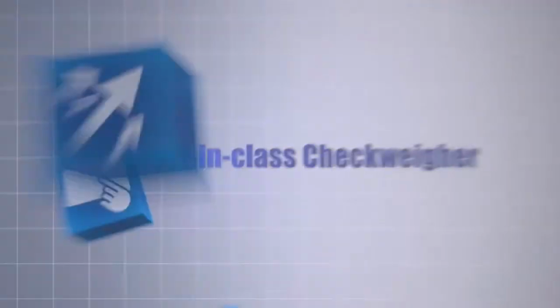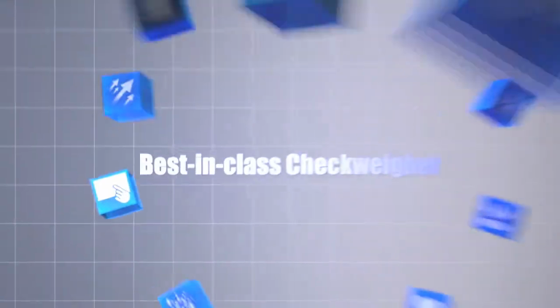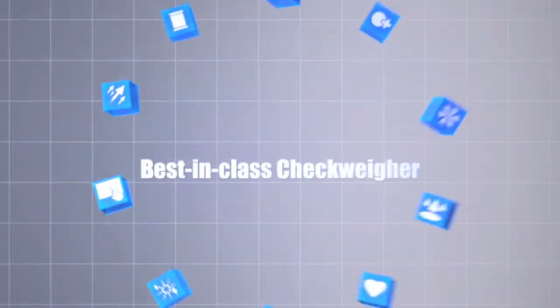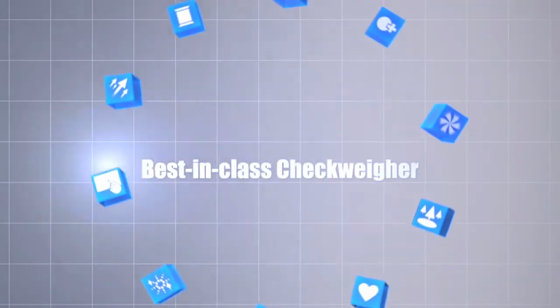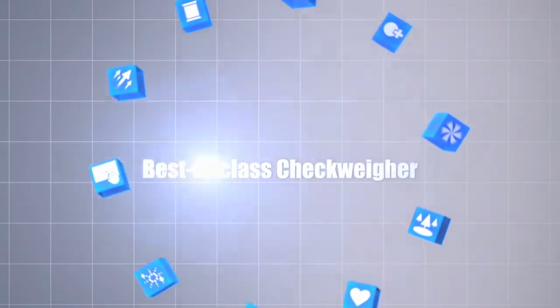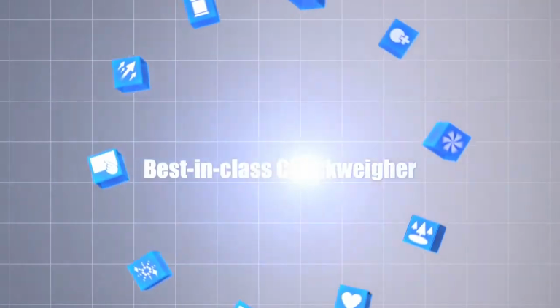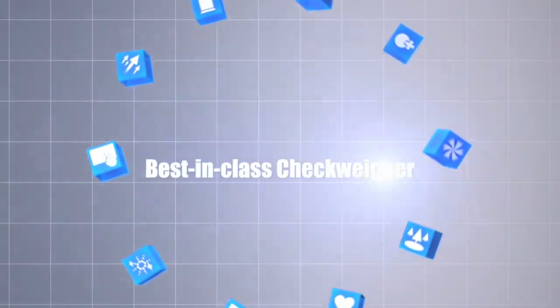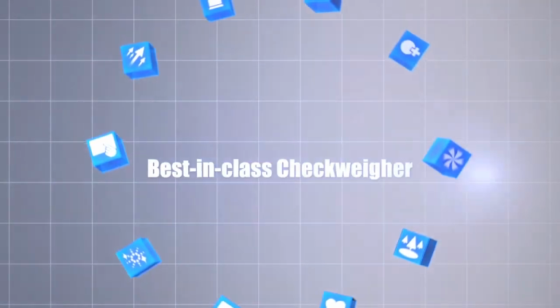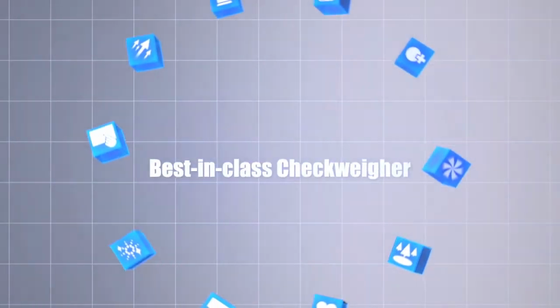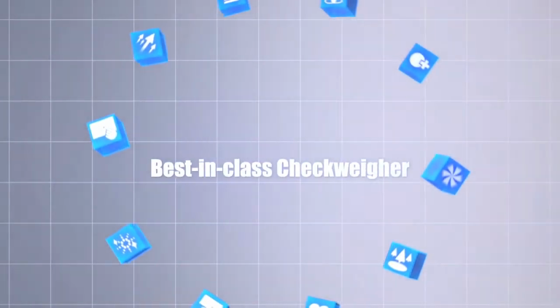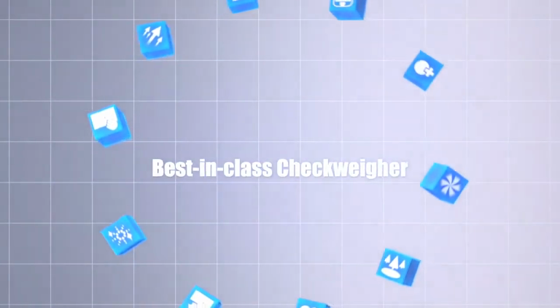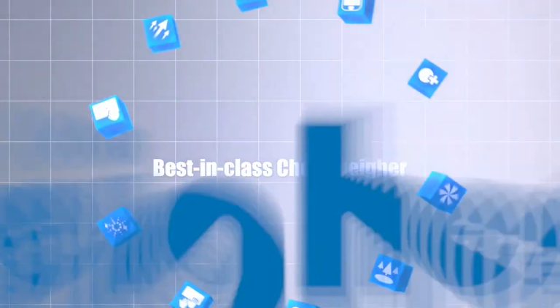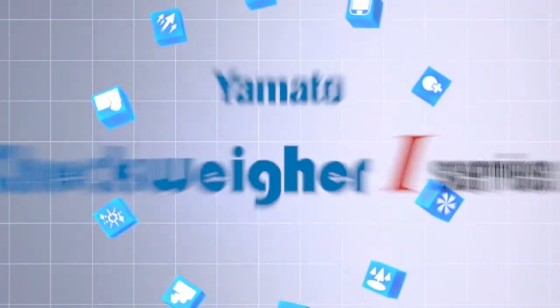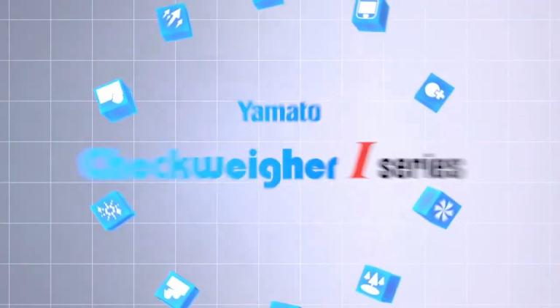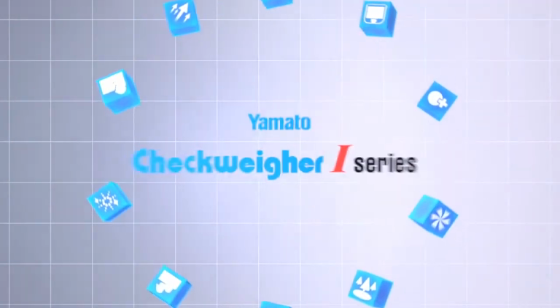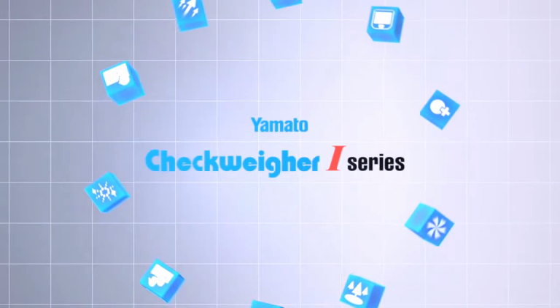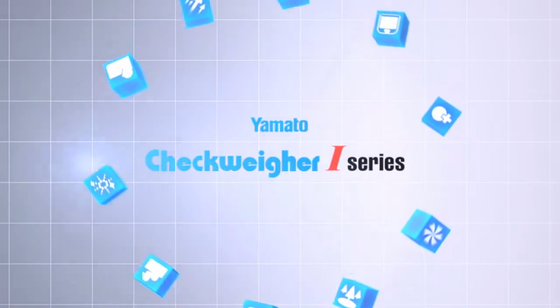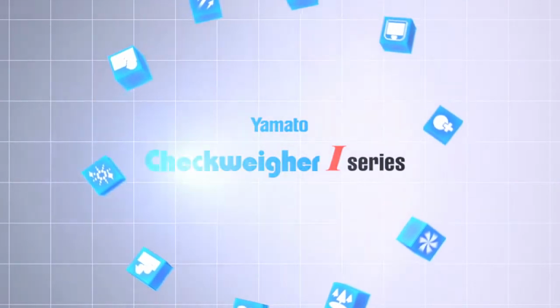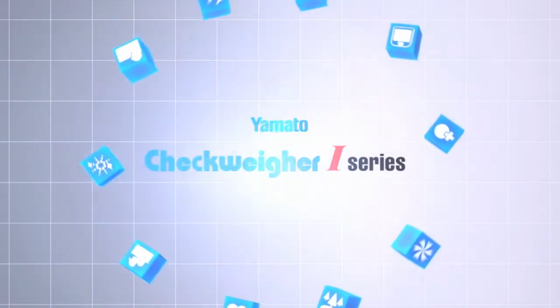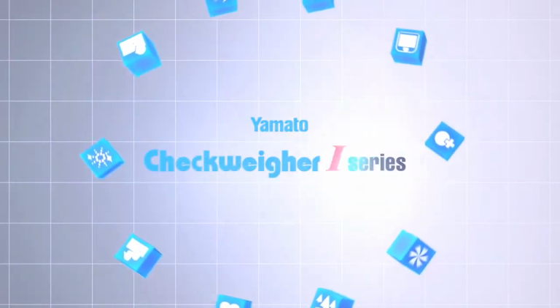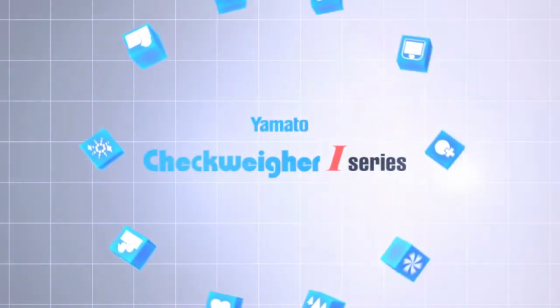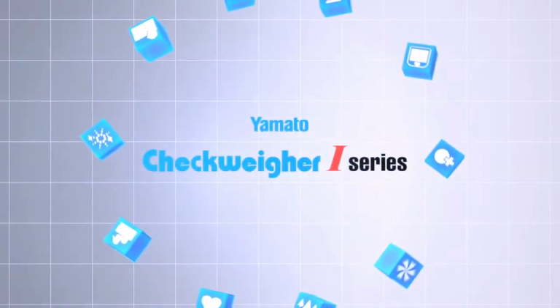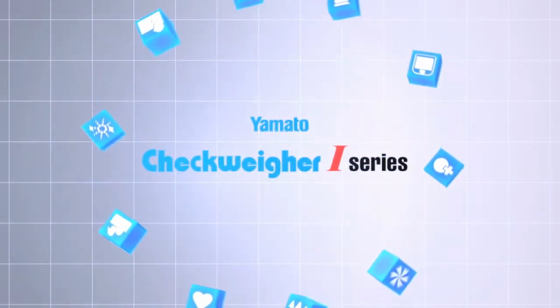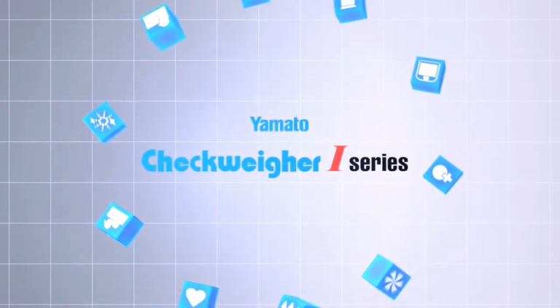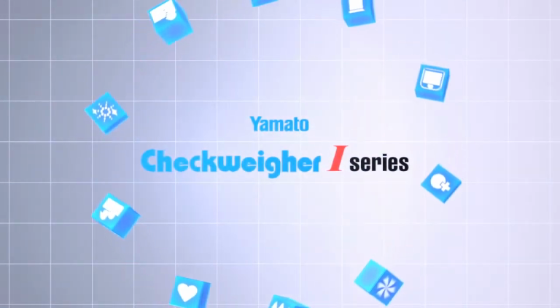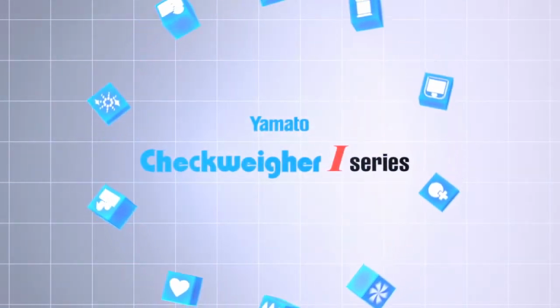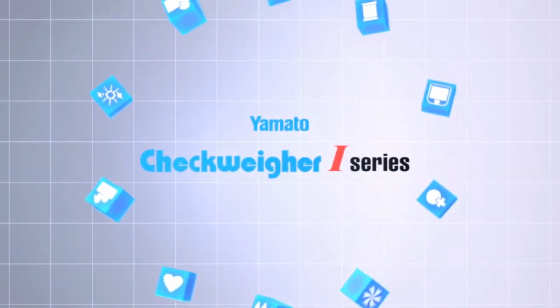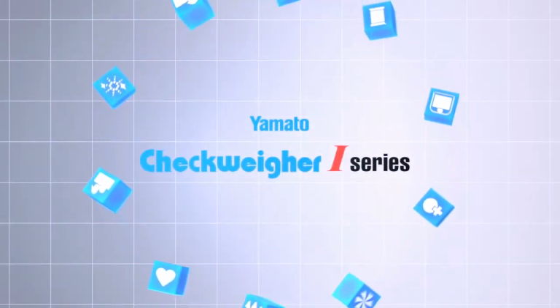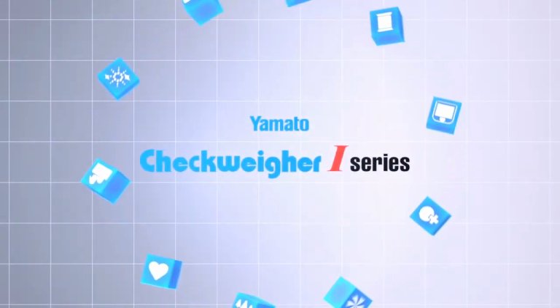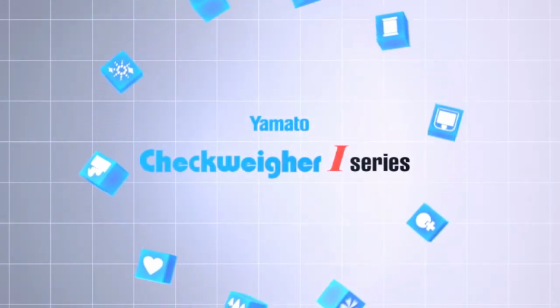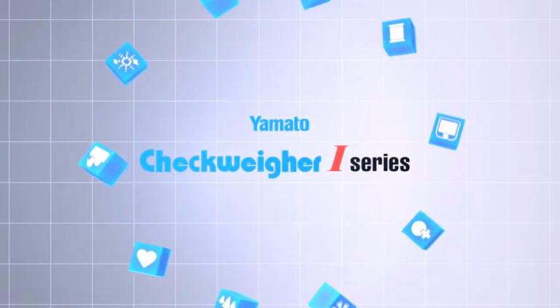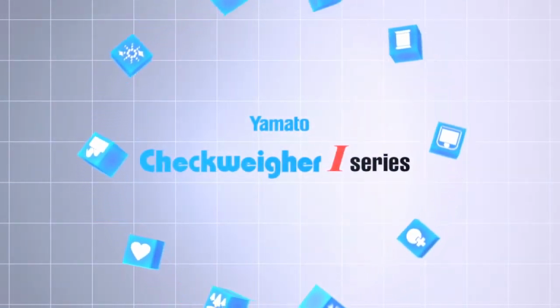The best in its class. The Yamato i-Series Checkweigher.